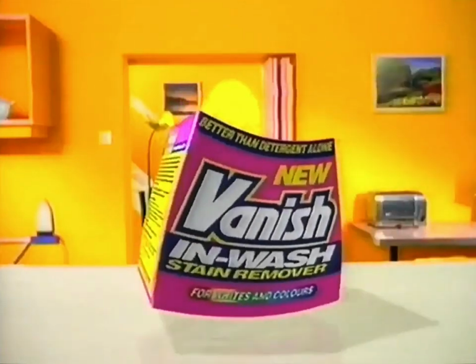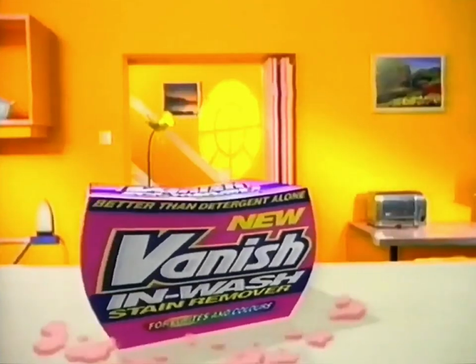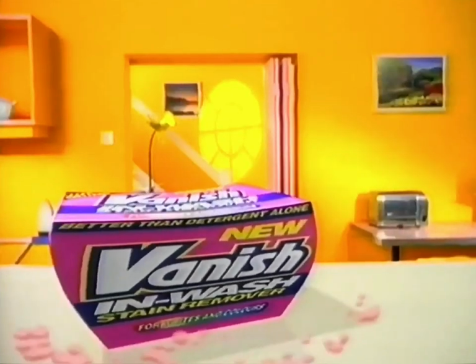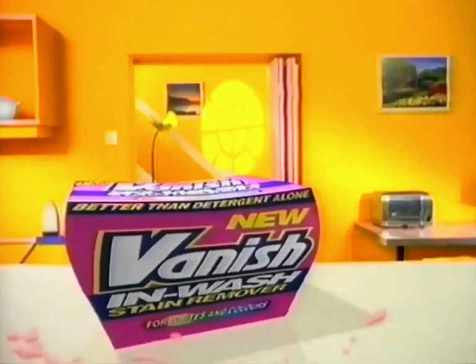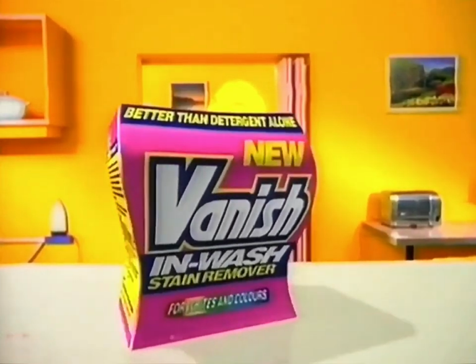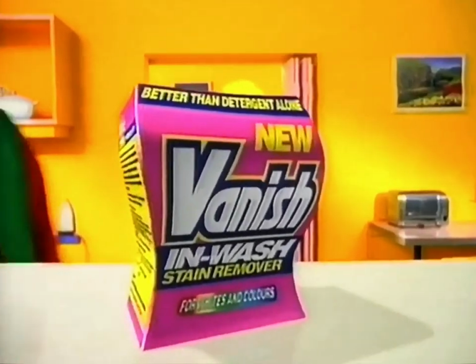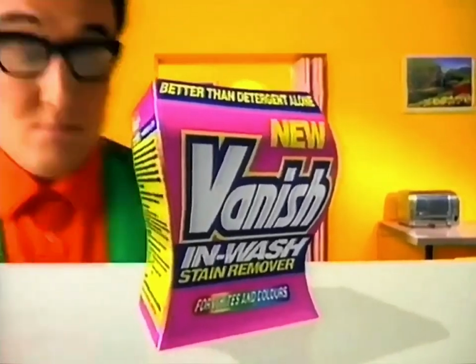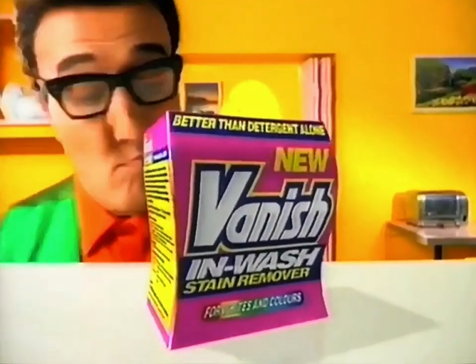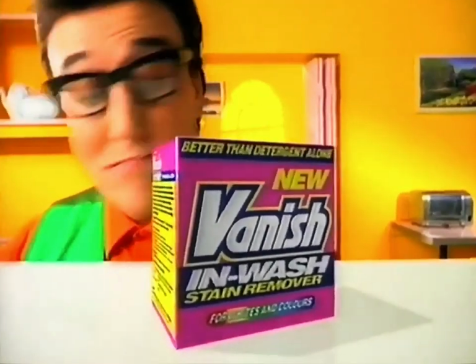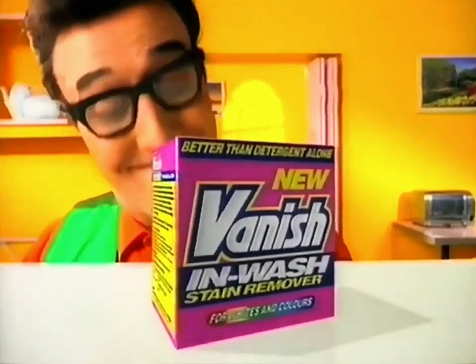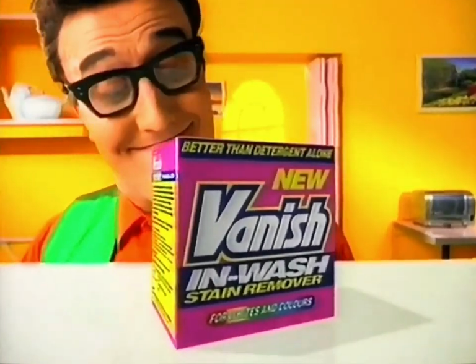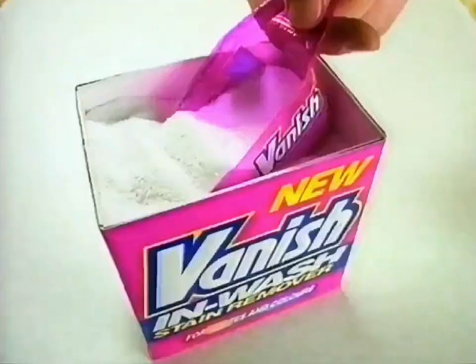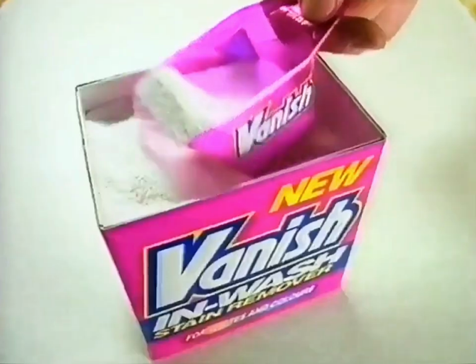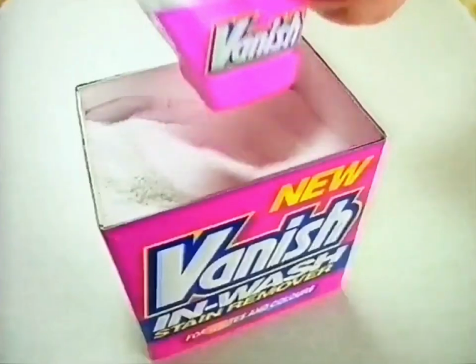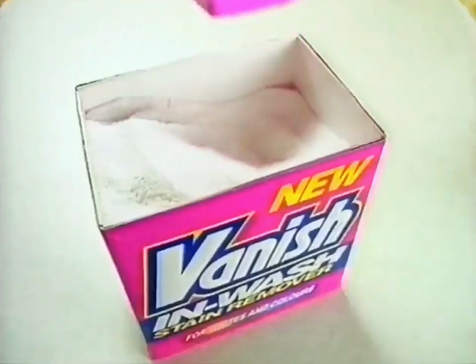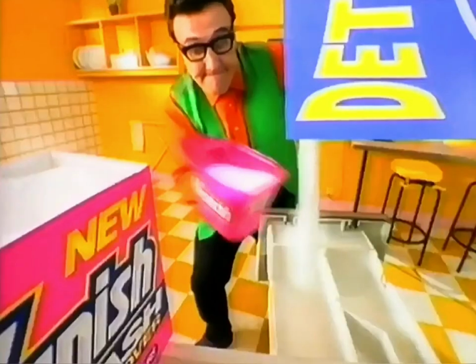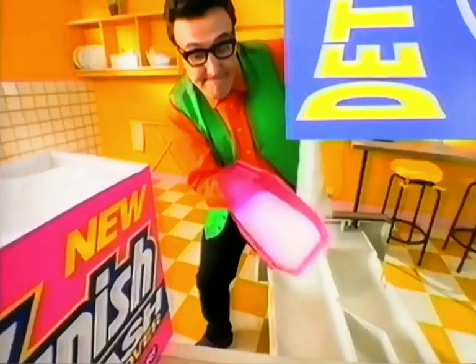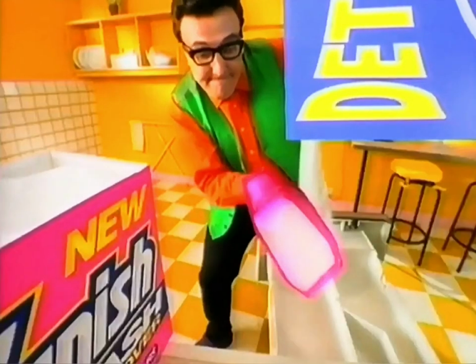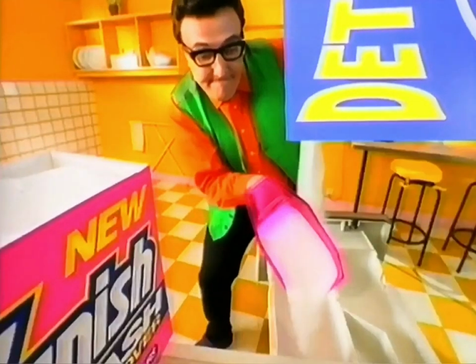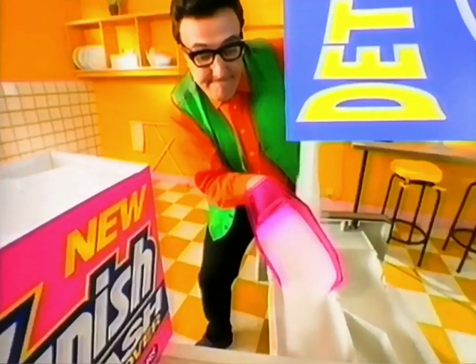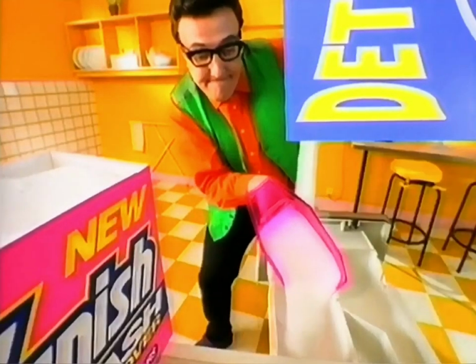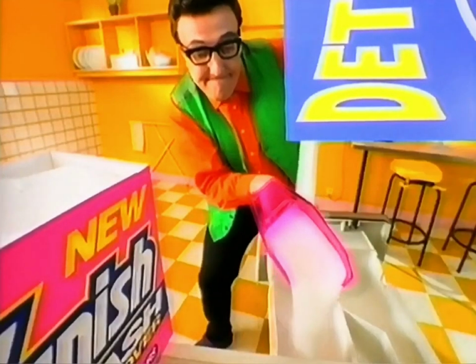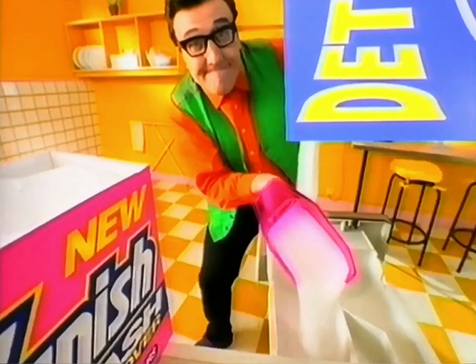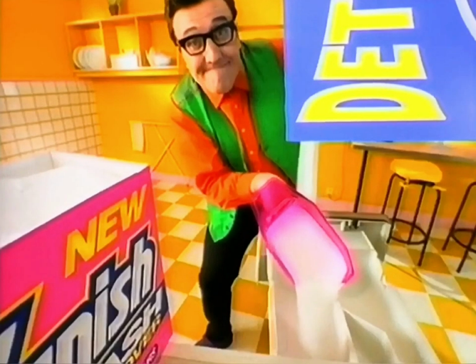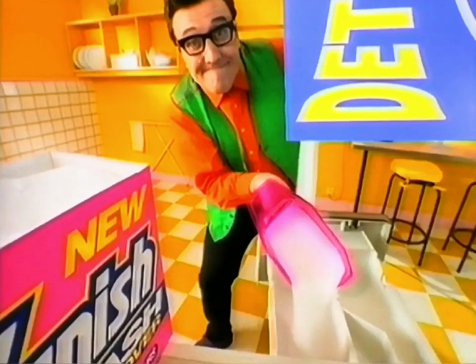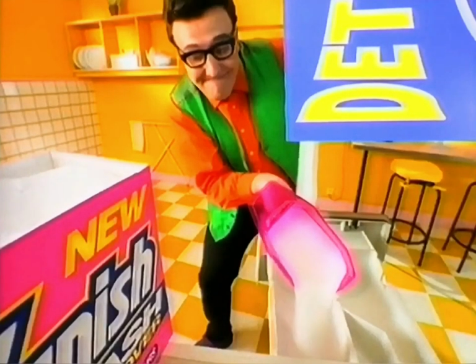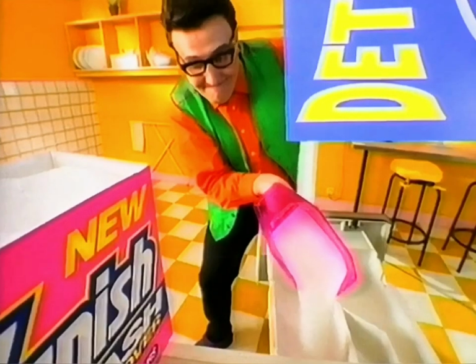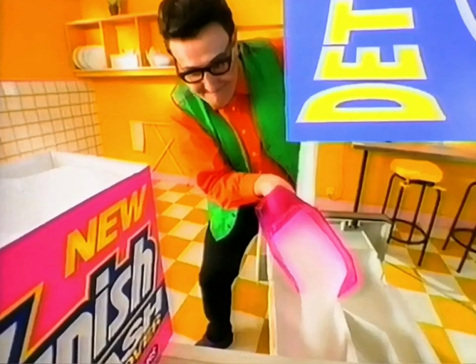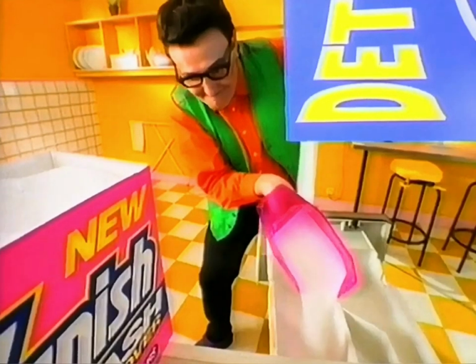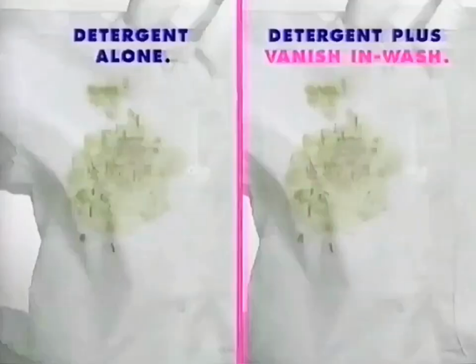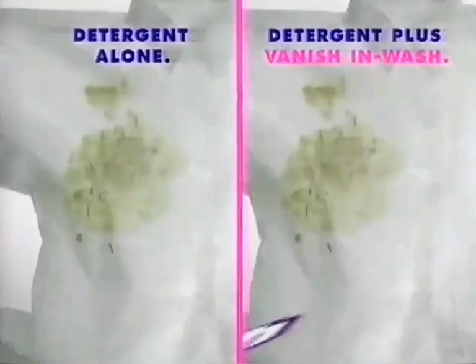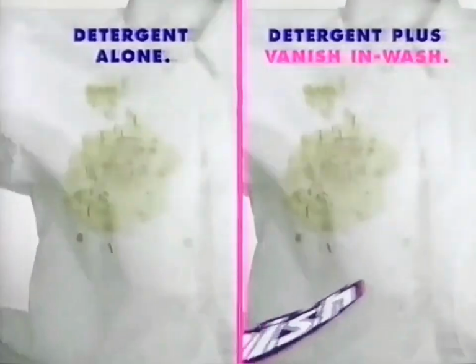You need new Vanish in-wash stain remover. Add one scoop of new Vanish to your usual detergent to put Vanish power in your wash.